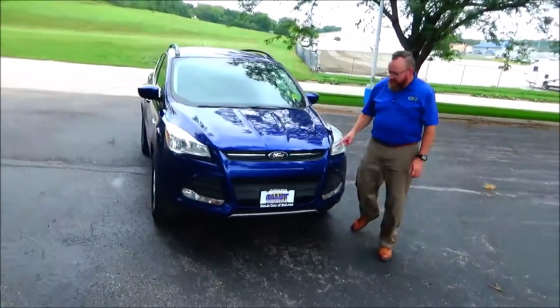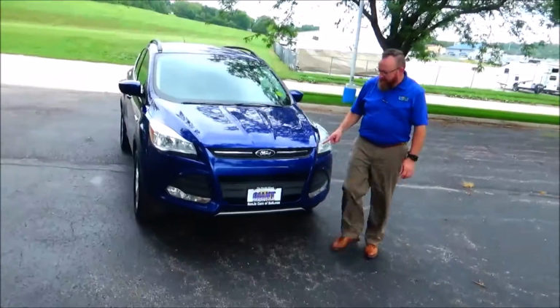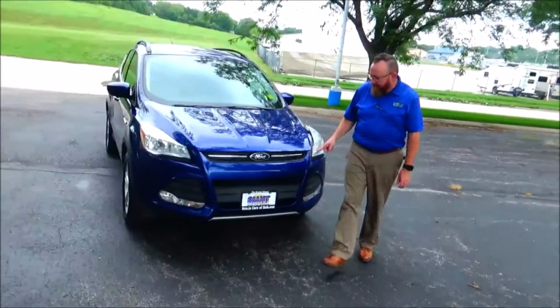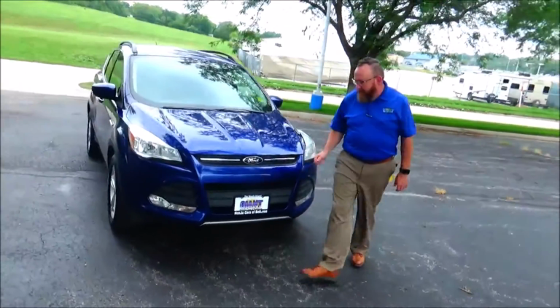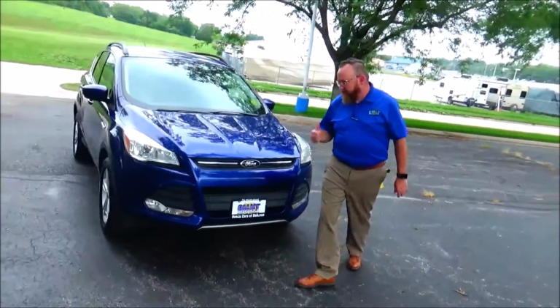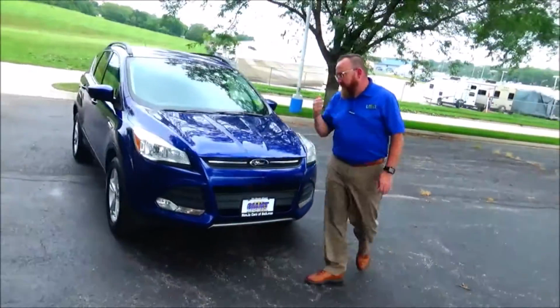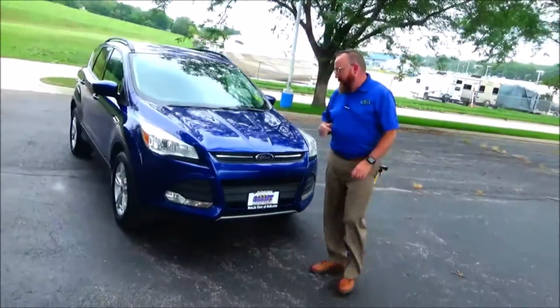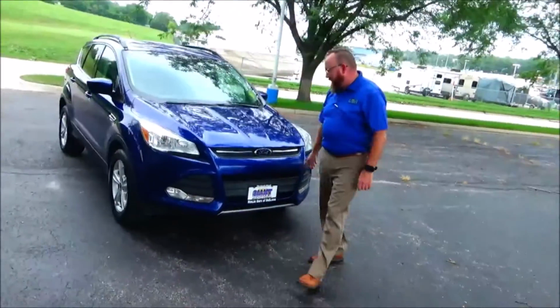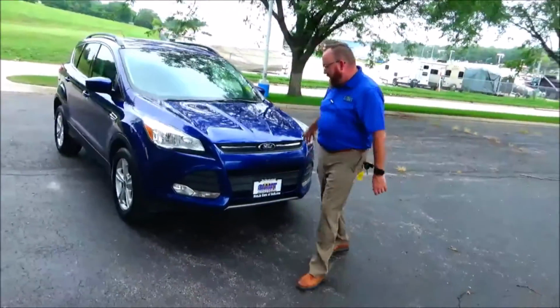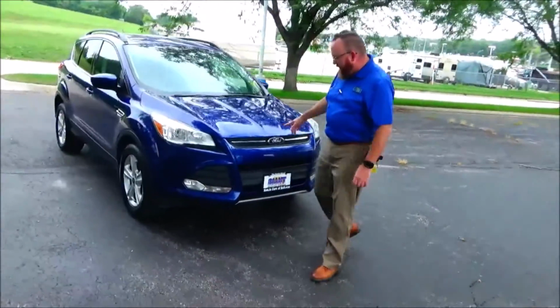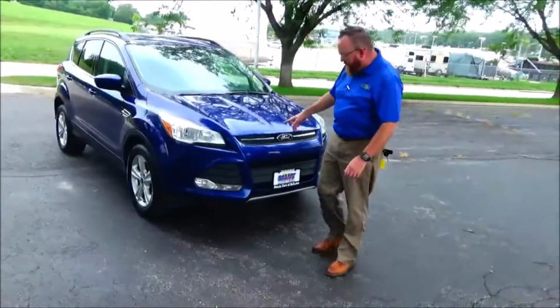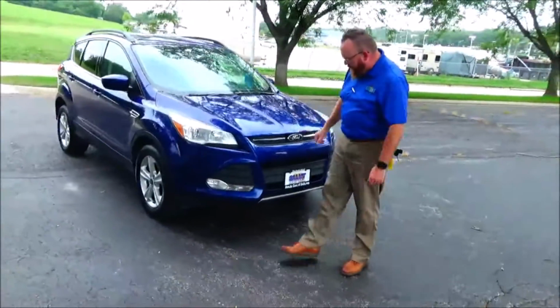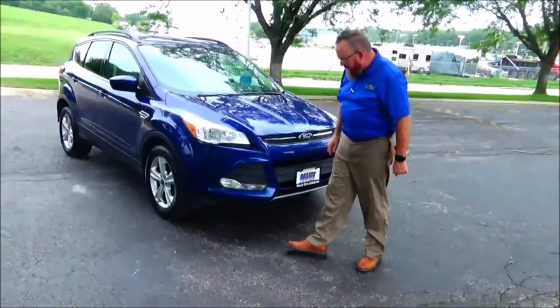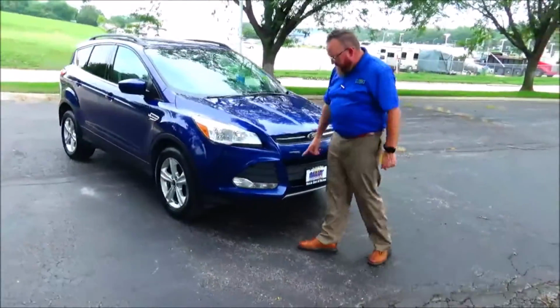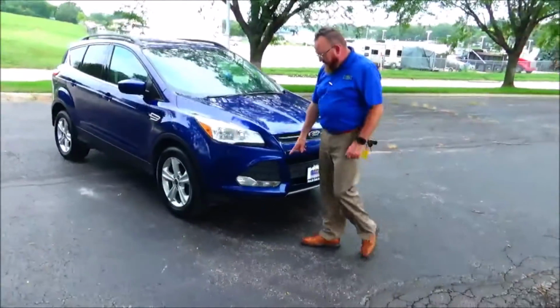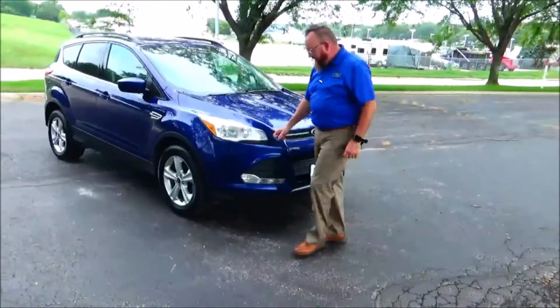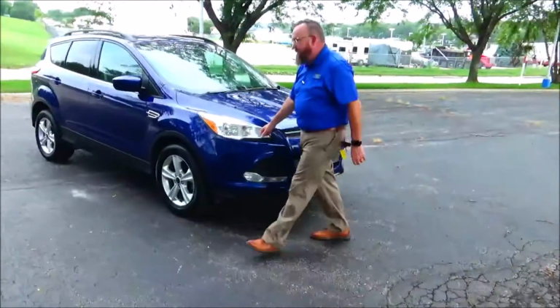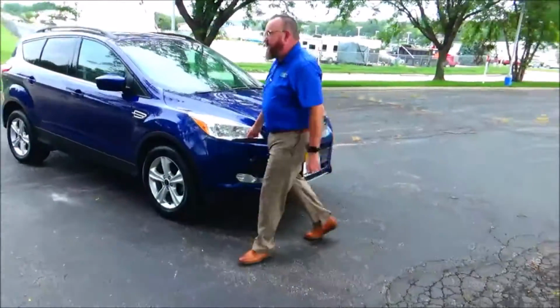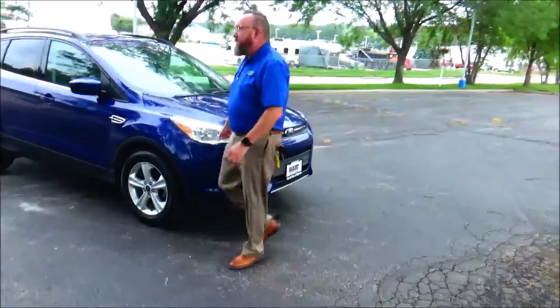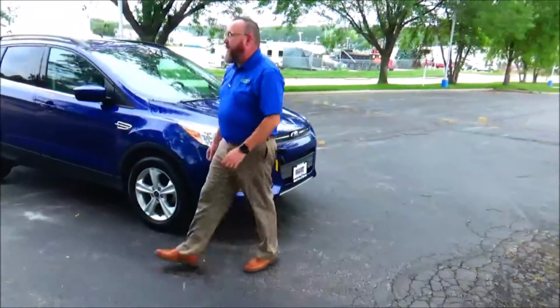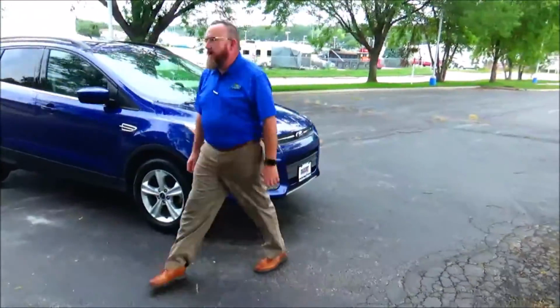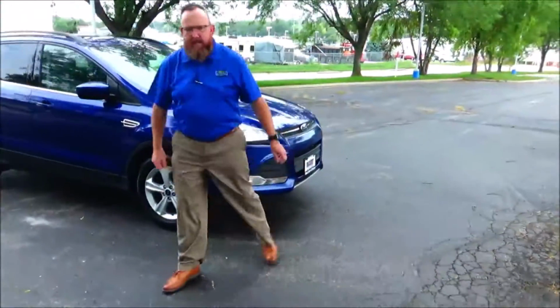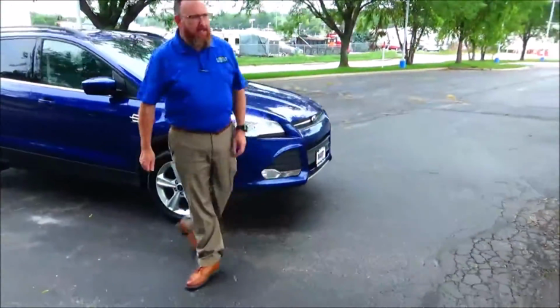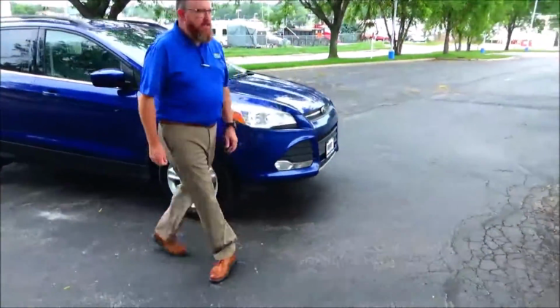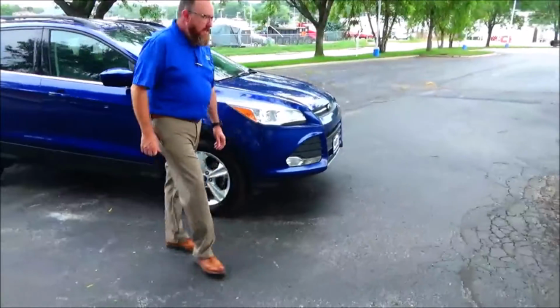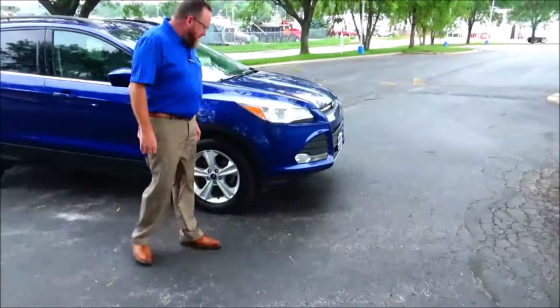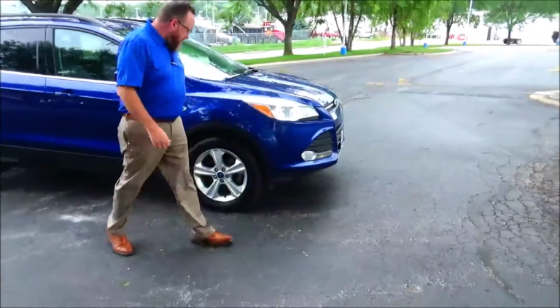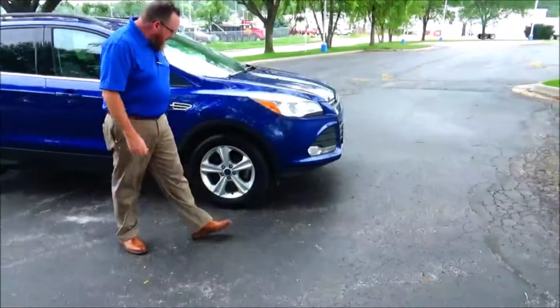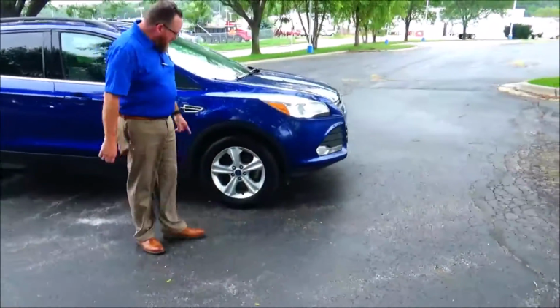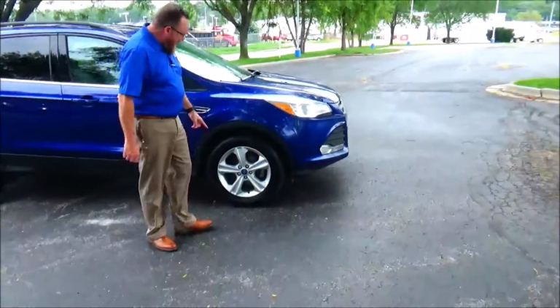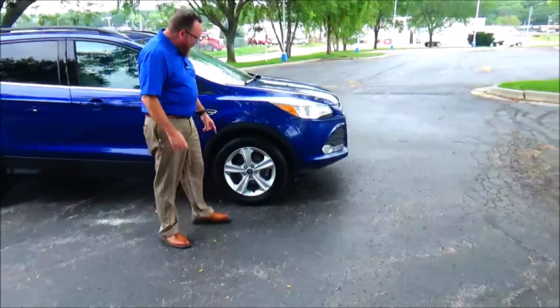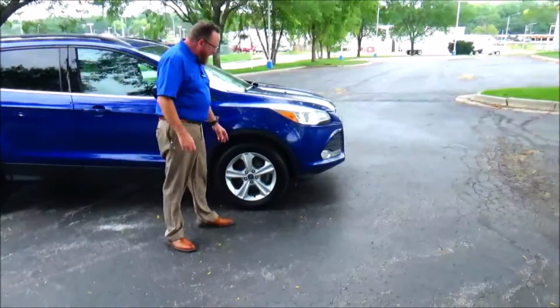Five mile-an-hour bumpers, front and back. A little bit of chrome. Fog lights. Lexan-covered wrap-around headlights. 17-inch alloy wheels.